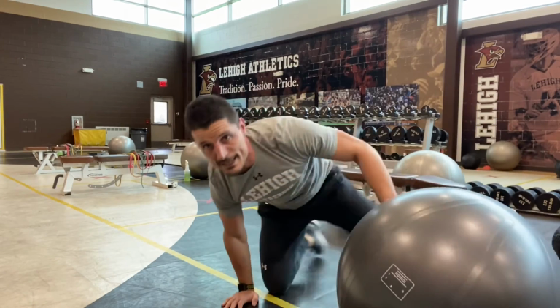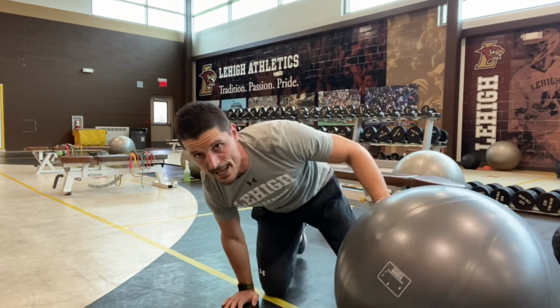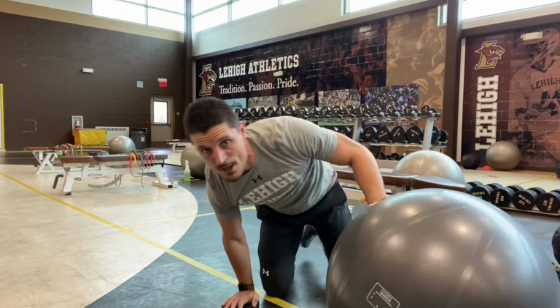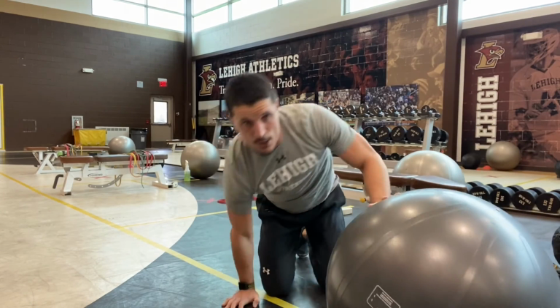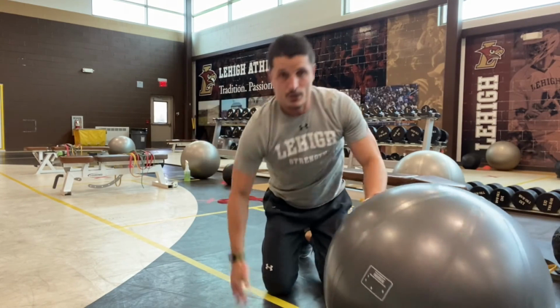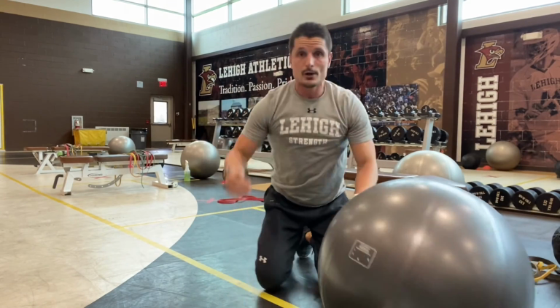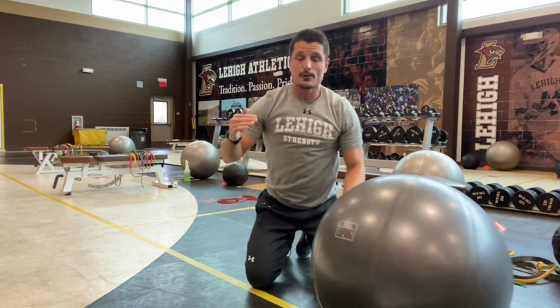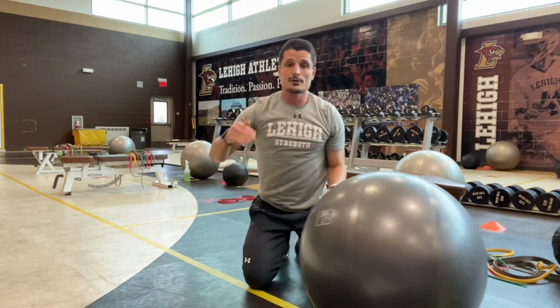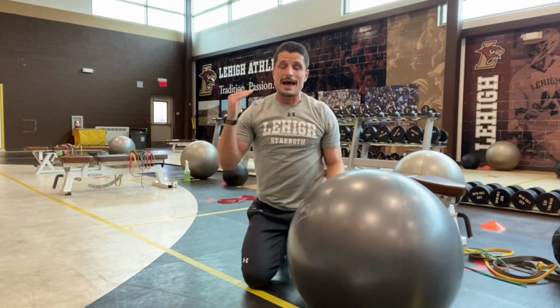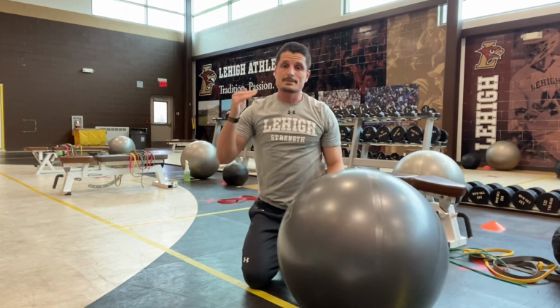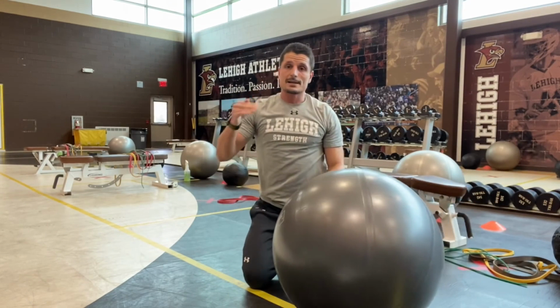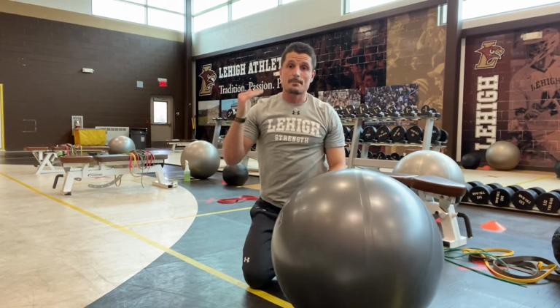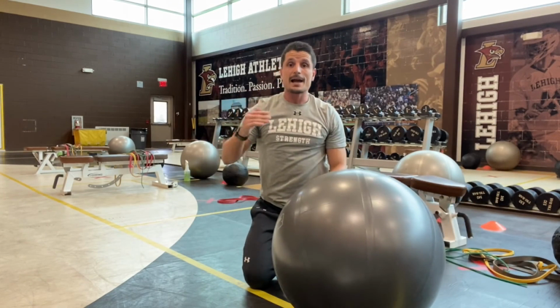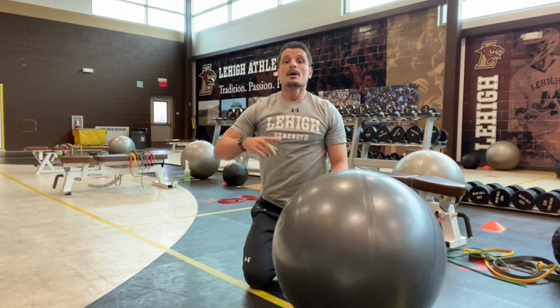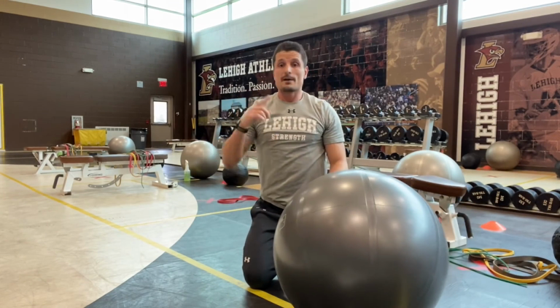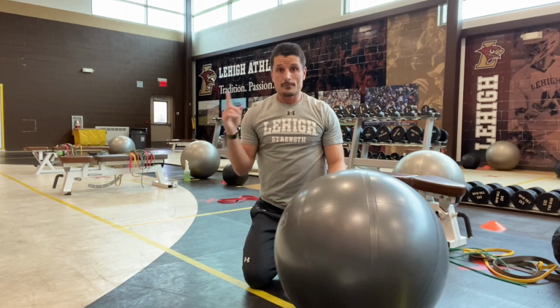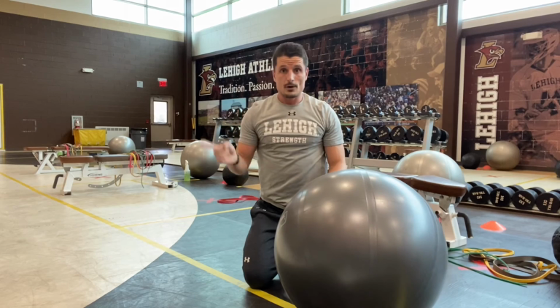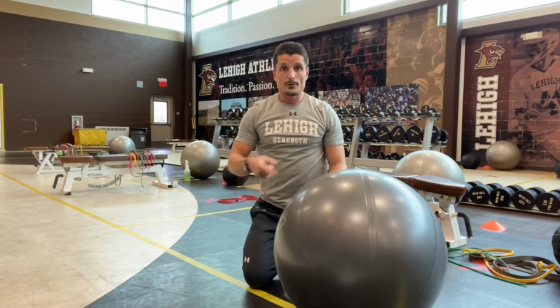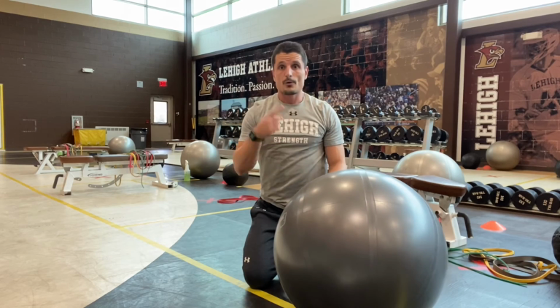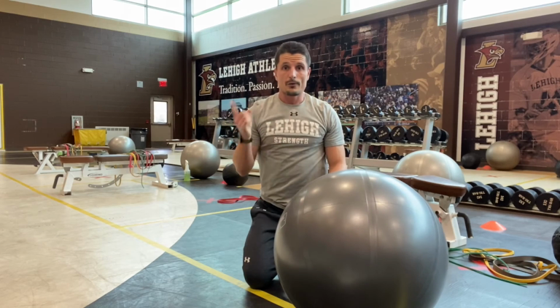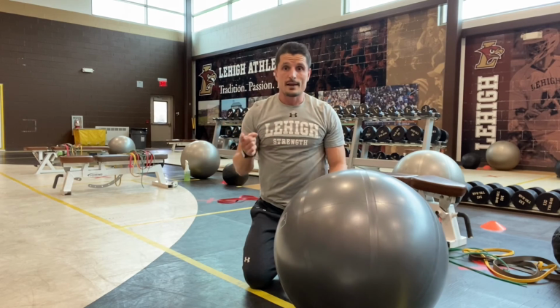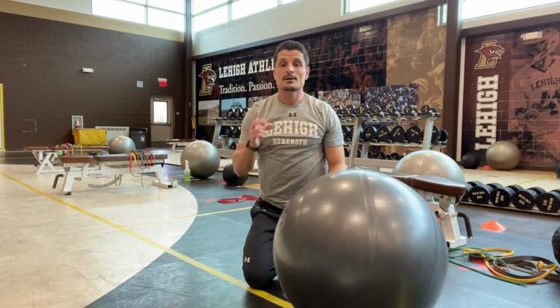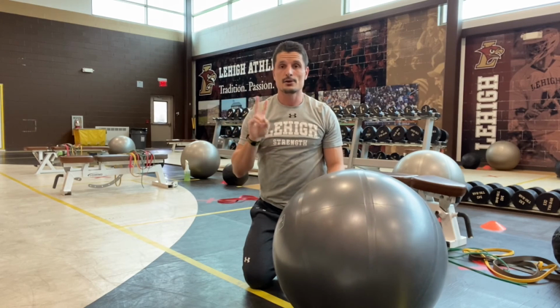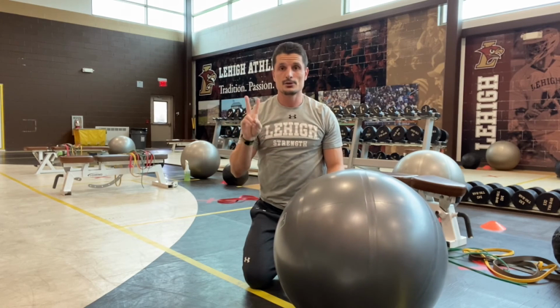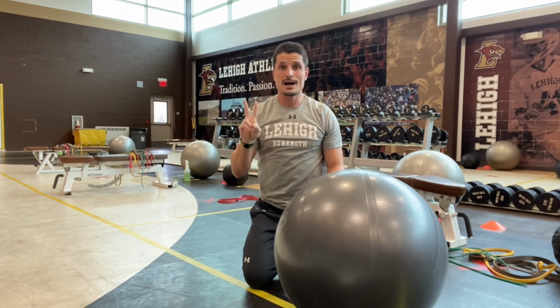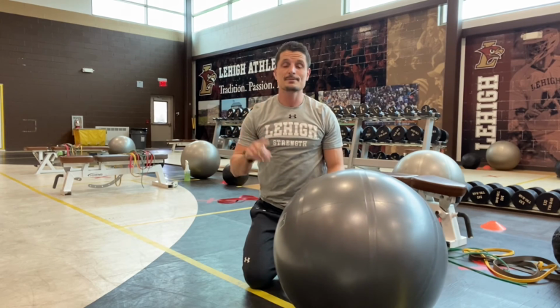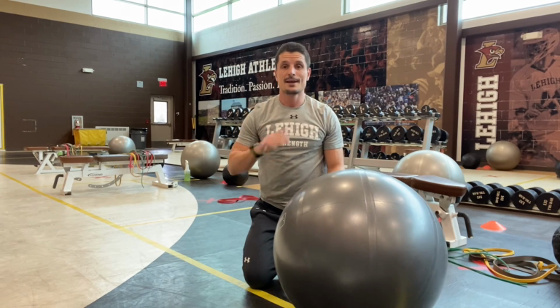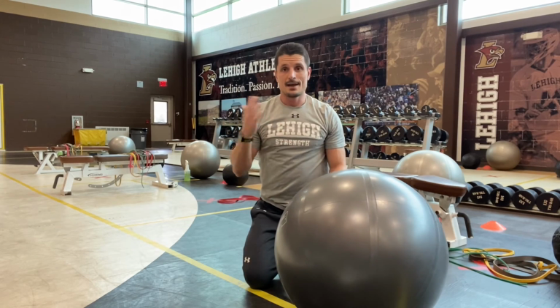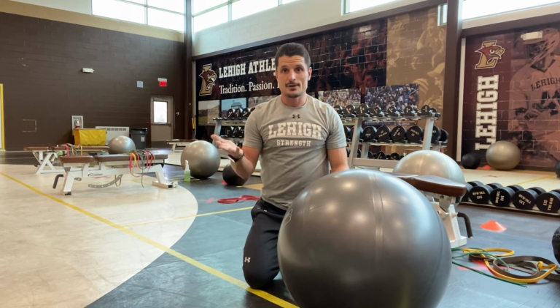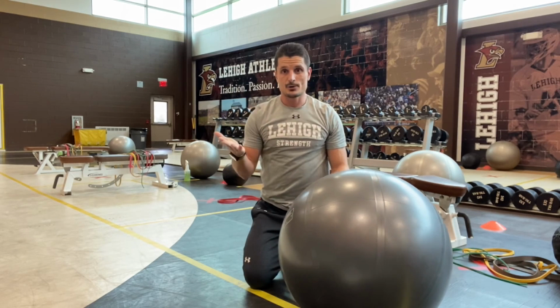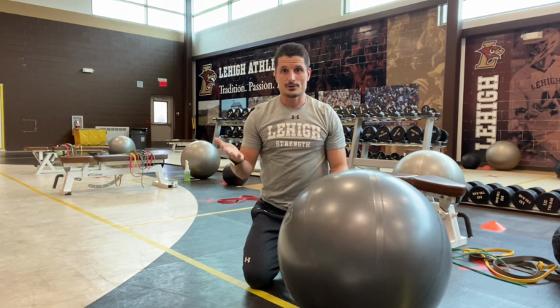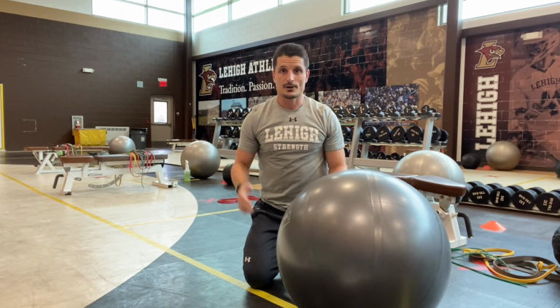Go through those back to back to back. Preferably go through the whole thing two times and there's your core circuit.